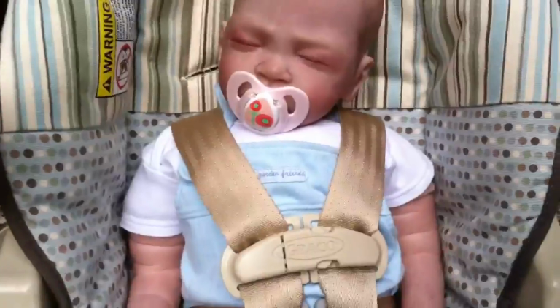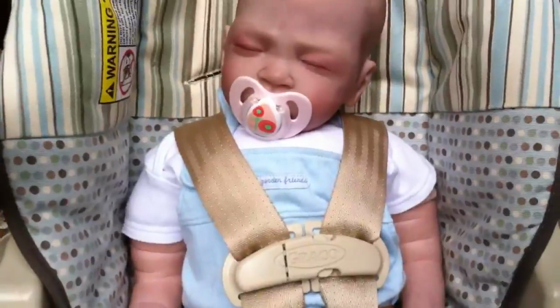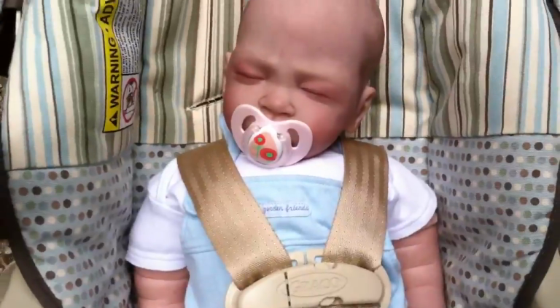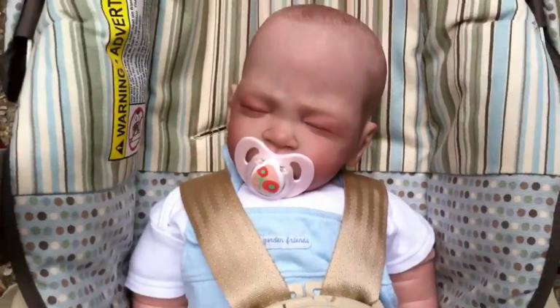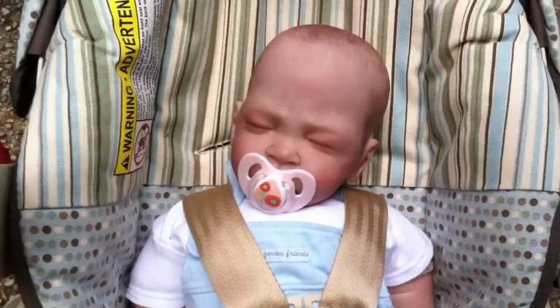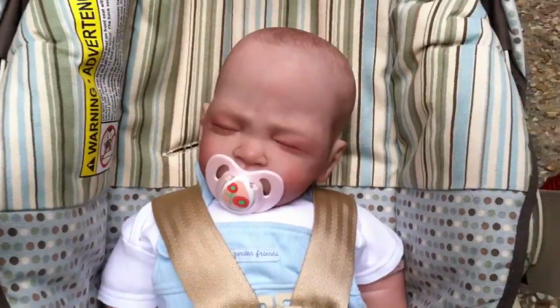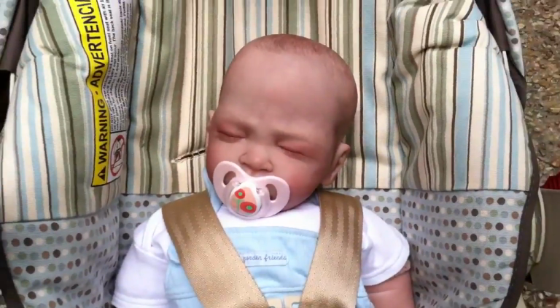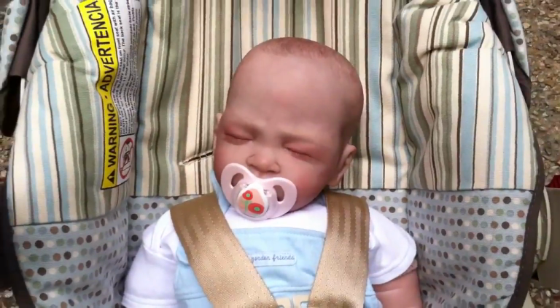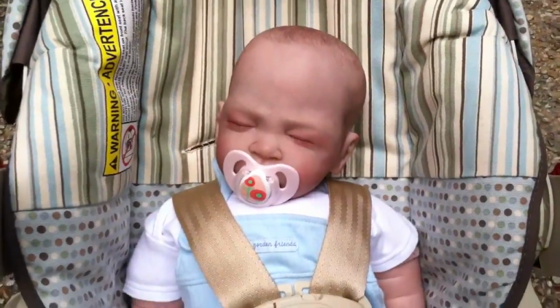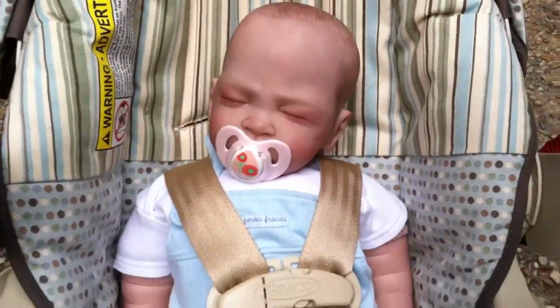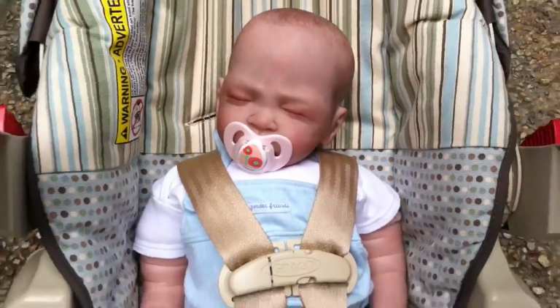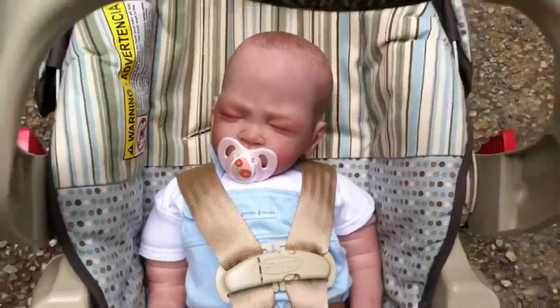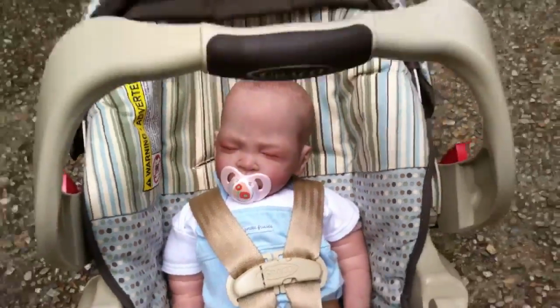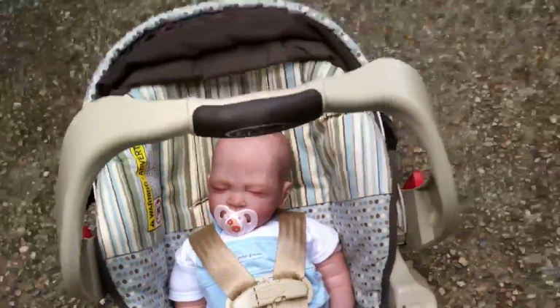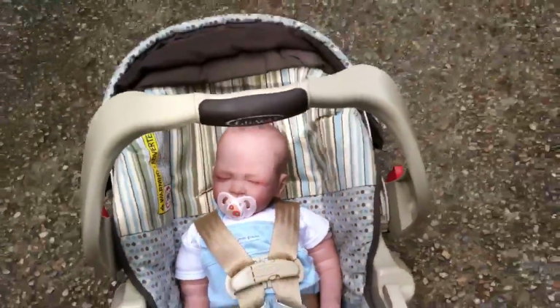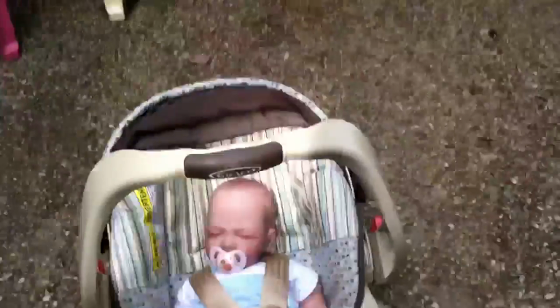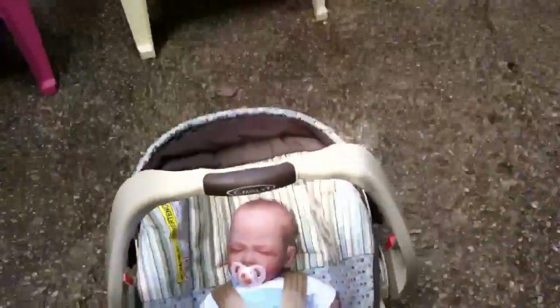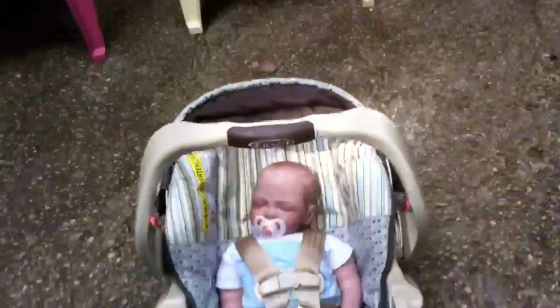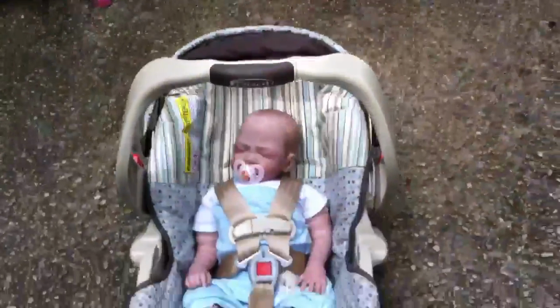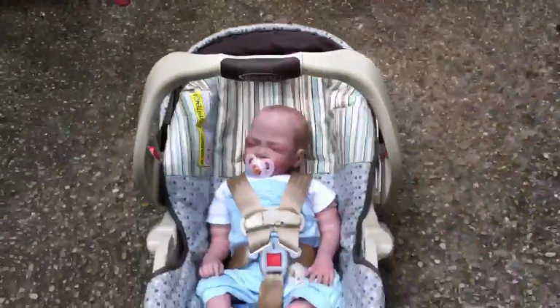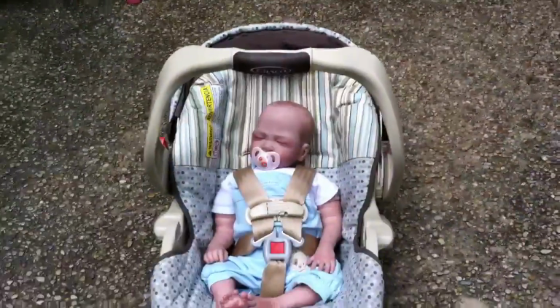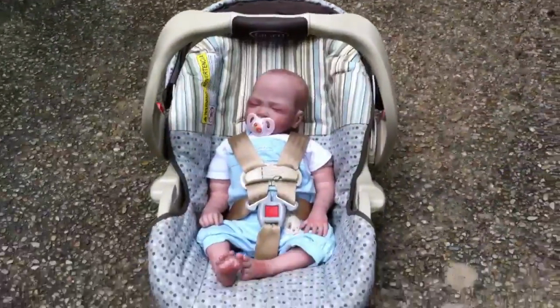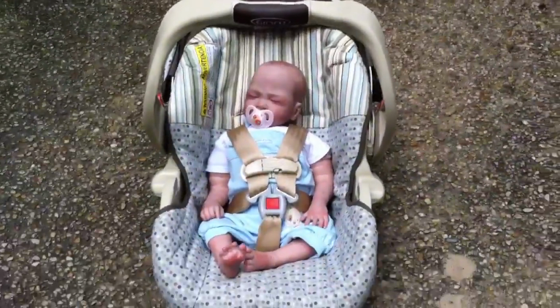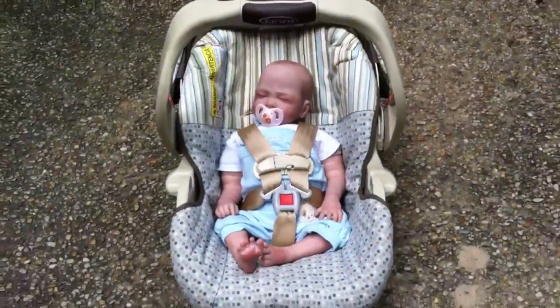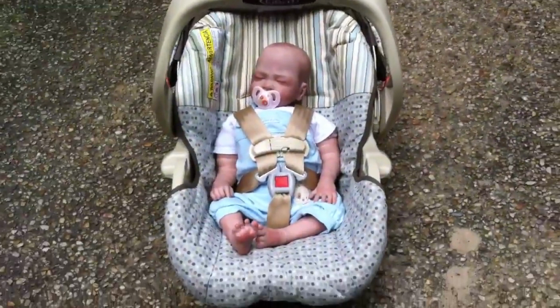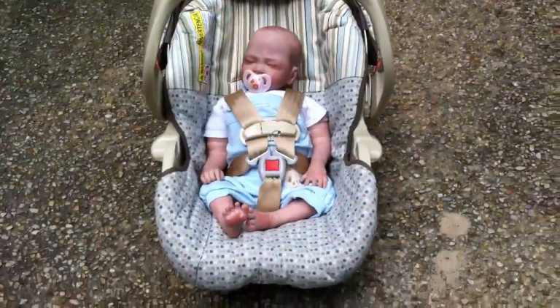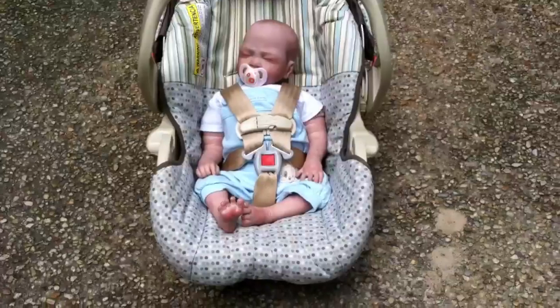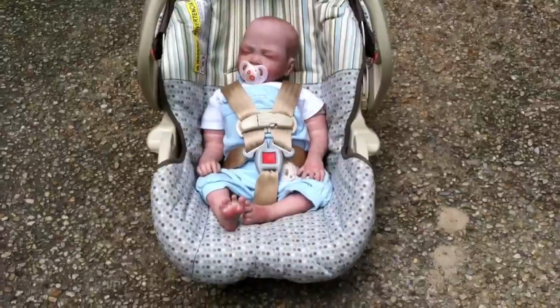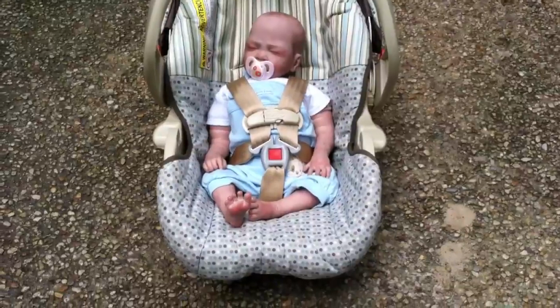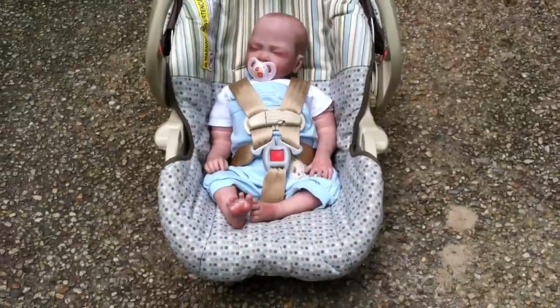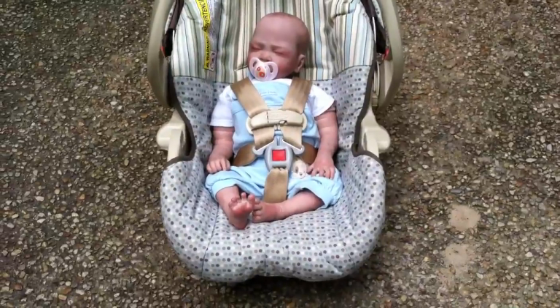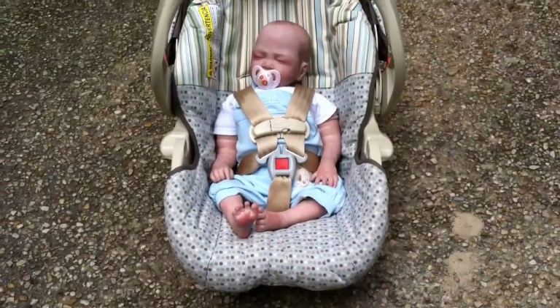Can't wait to put her in little girl clothes. Oh my god, I love her.